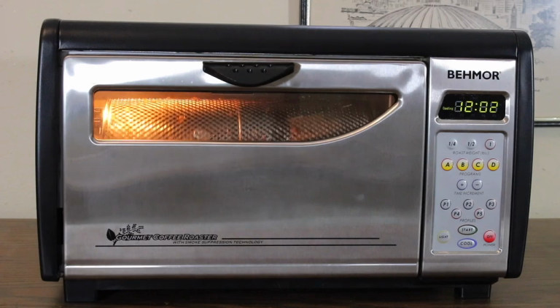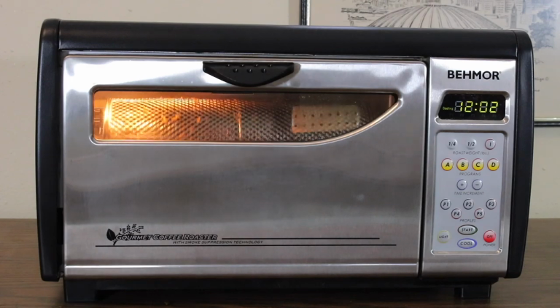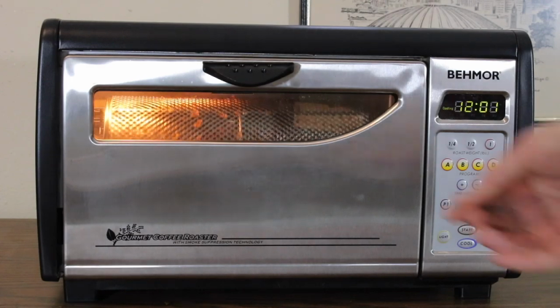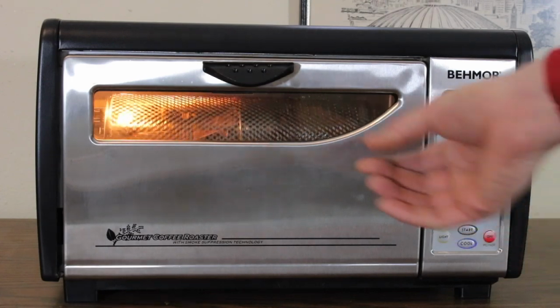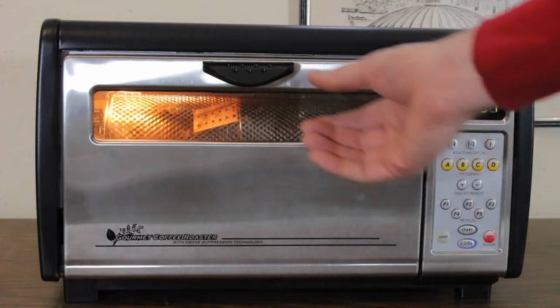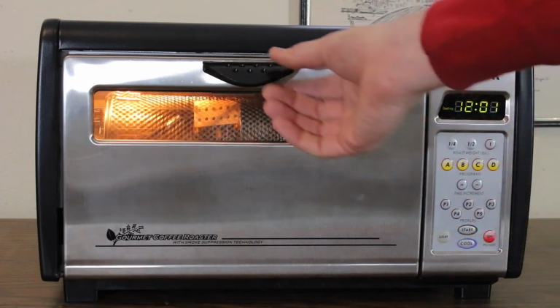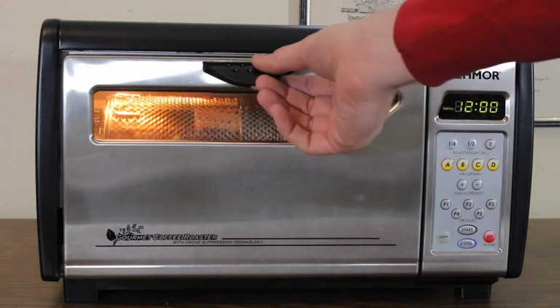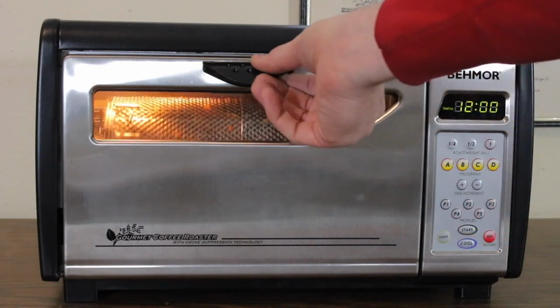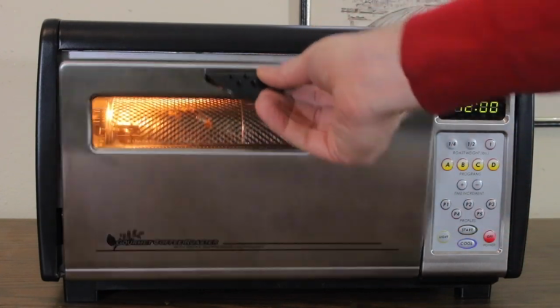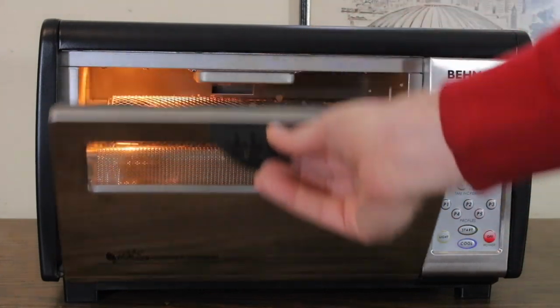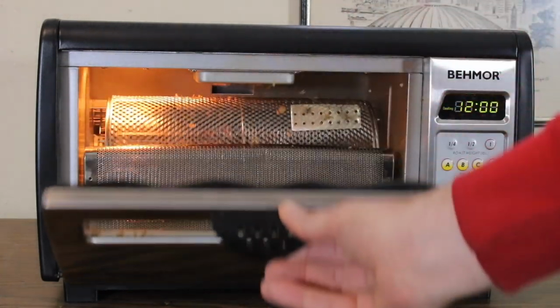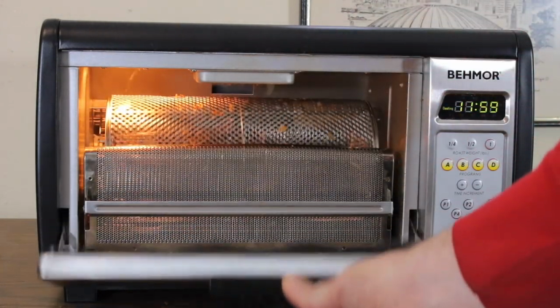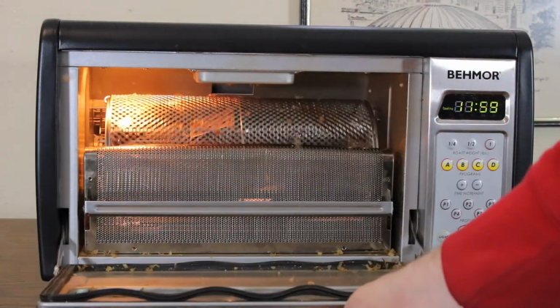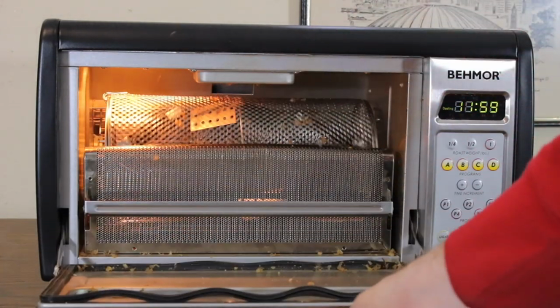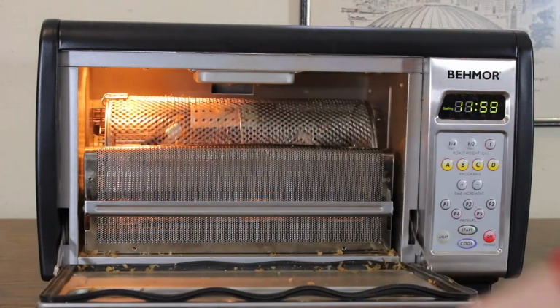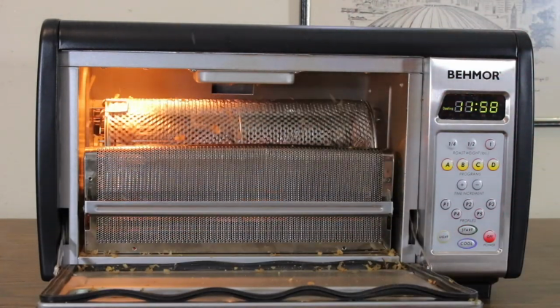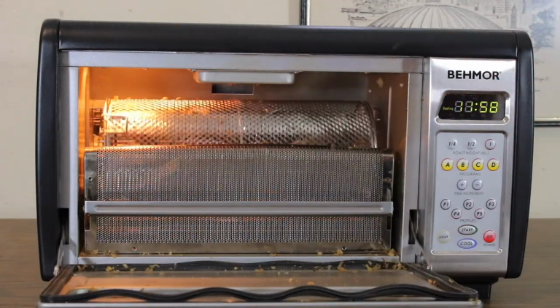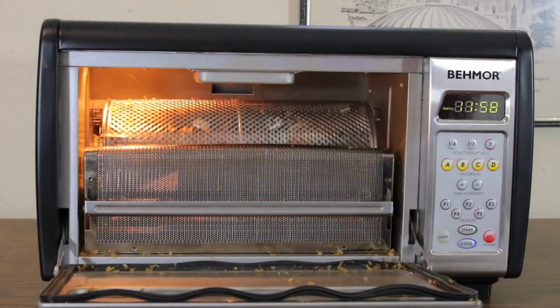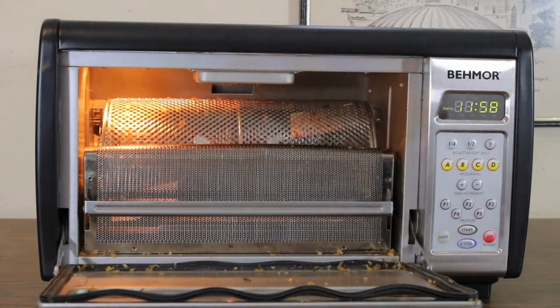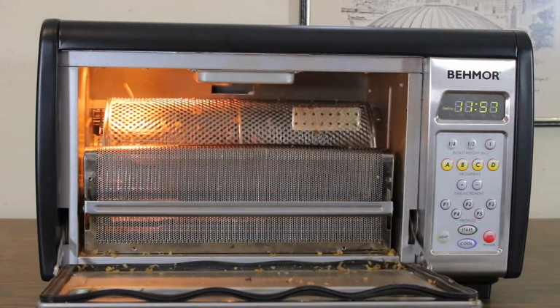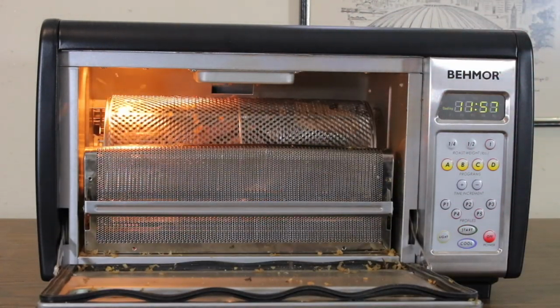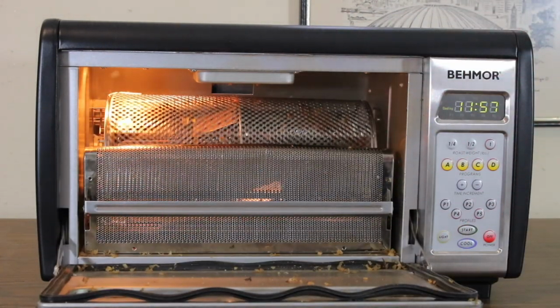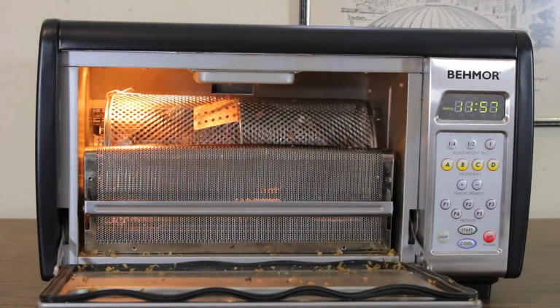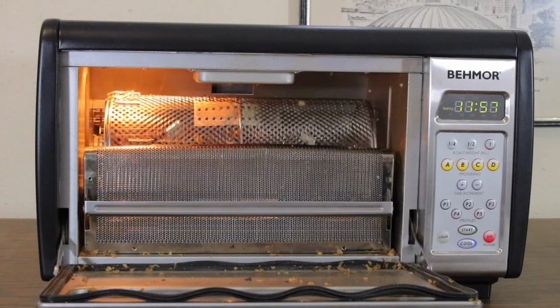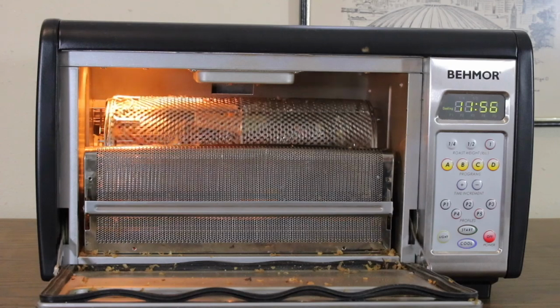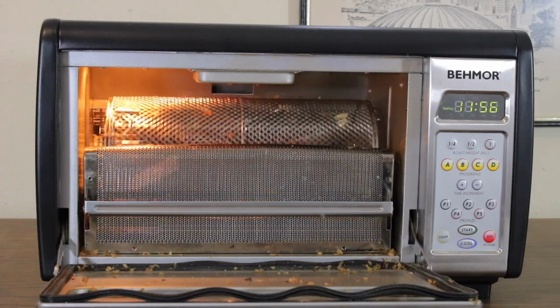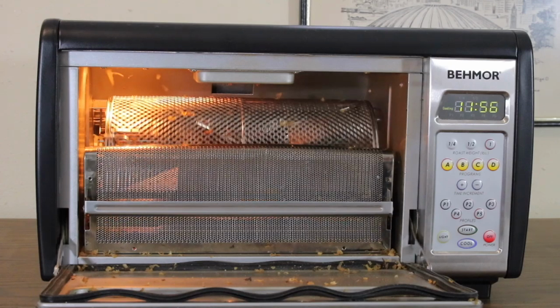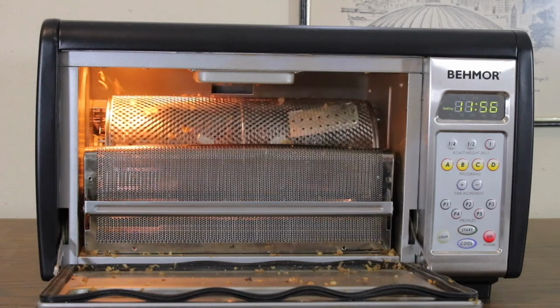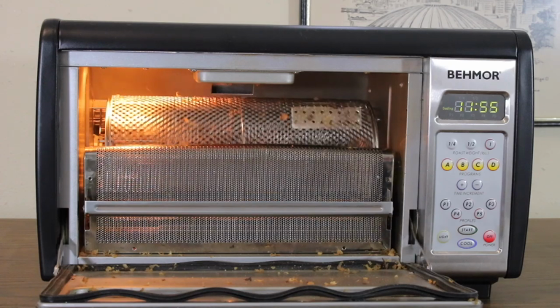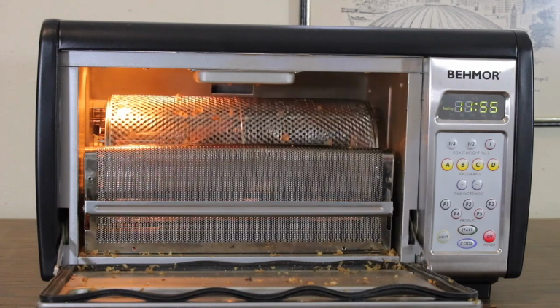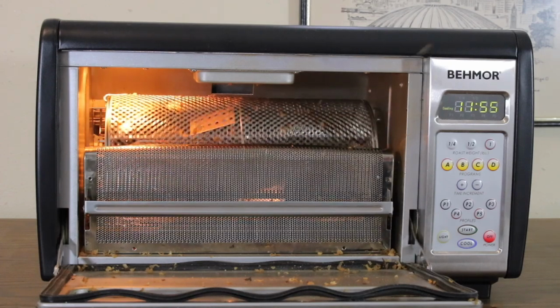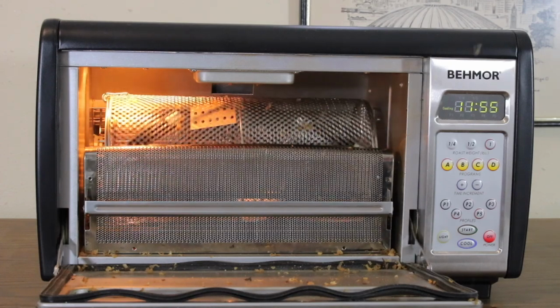After about a minute of cooling, I like to open the door to cool the batch more quickly. That step isn't necessary and the chaff can make a bit of a mess.